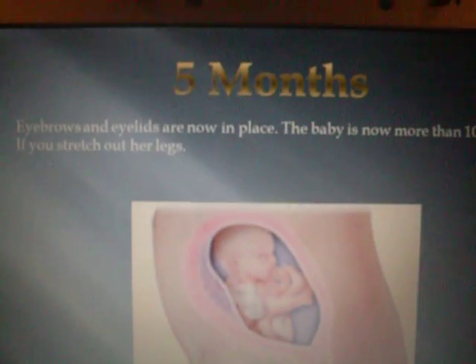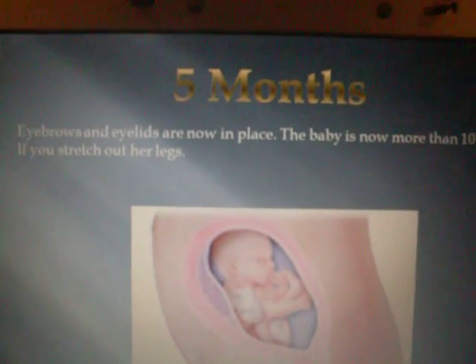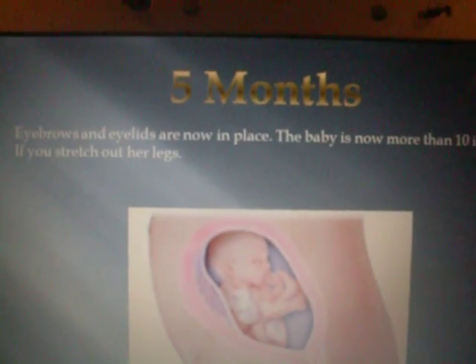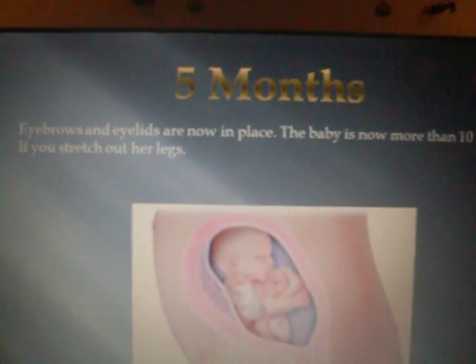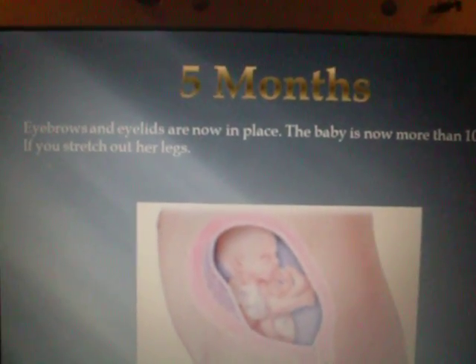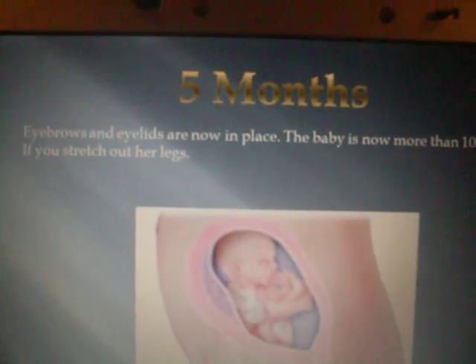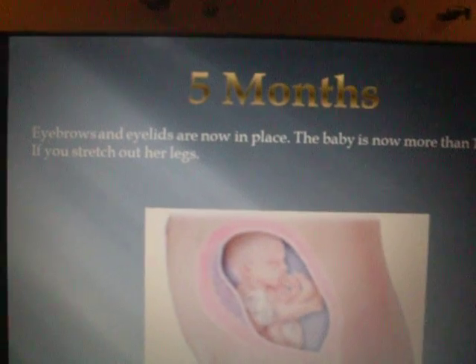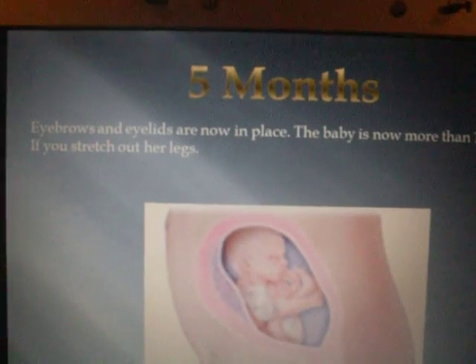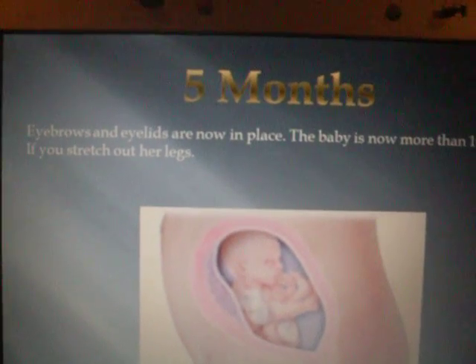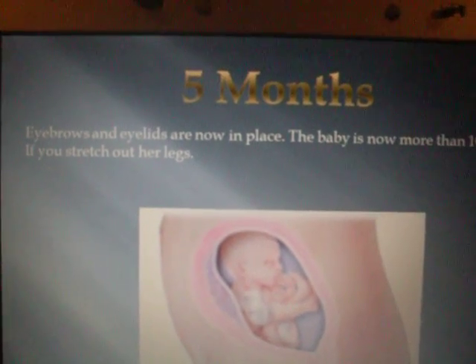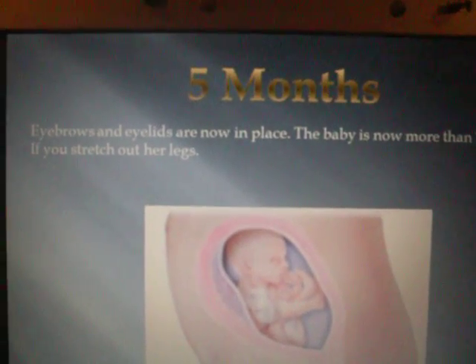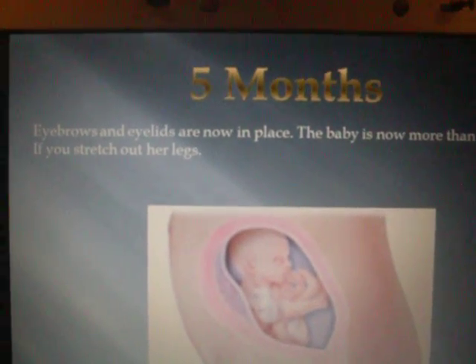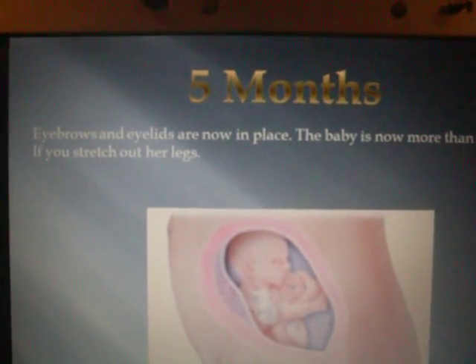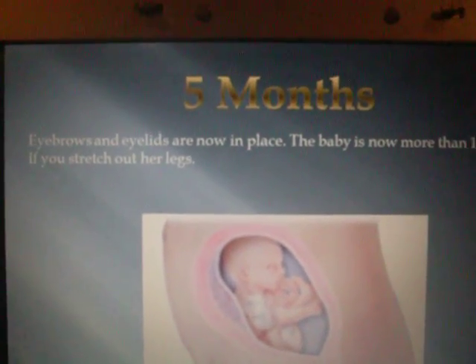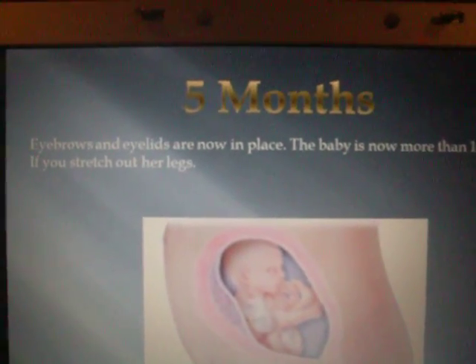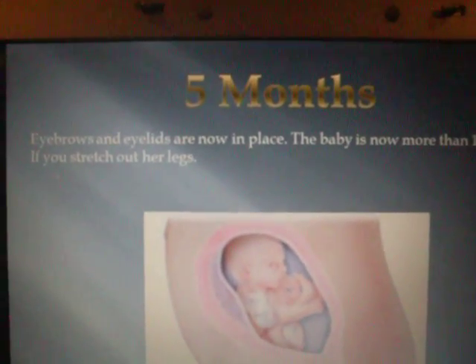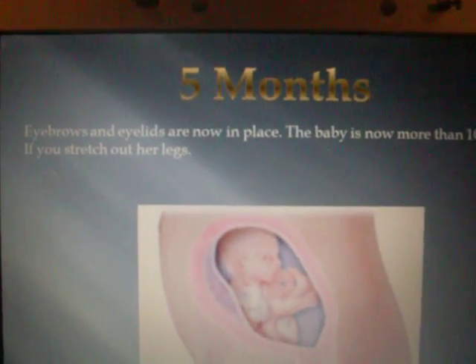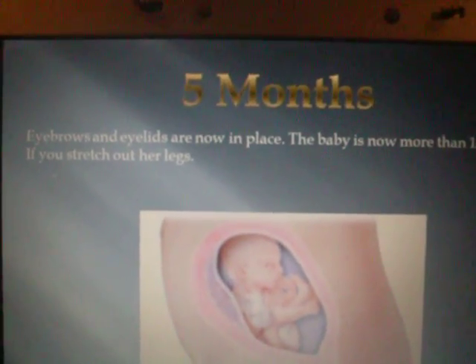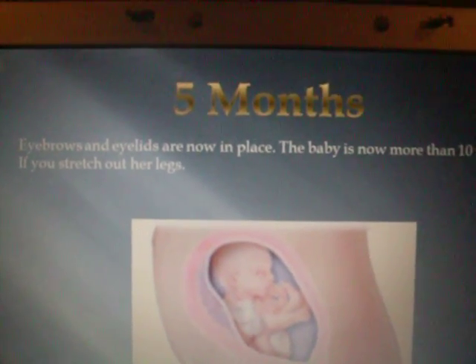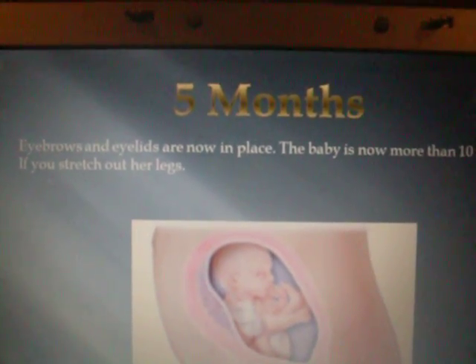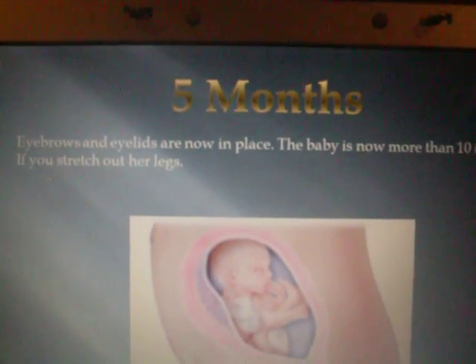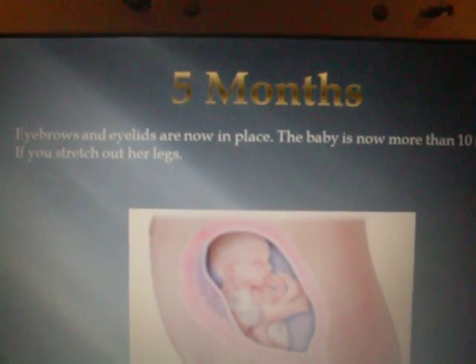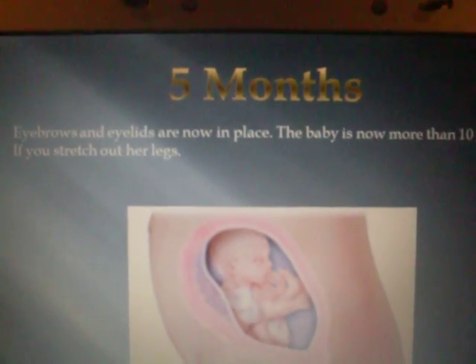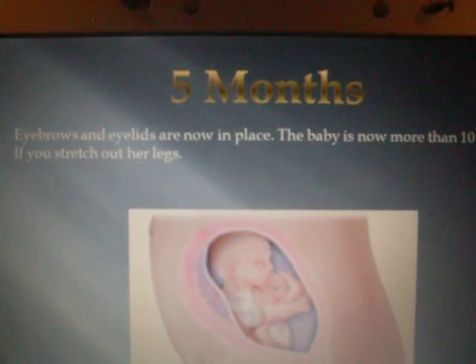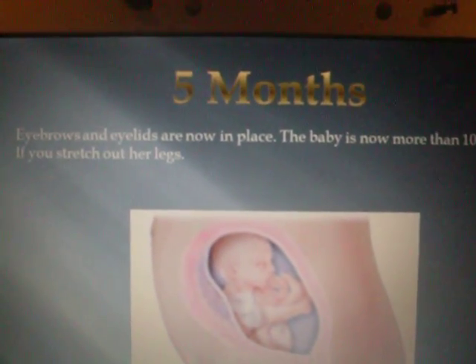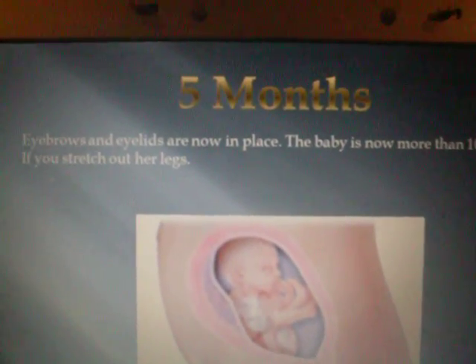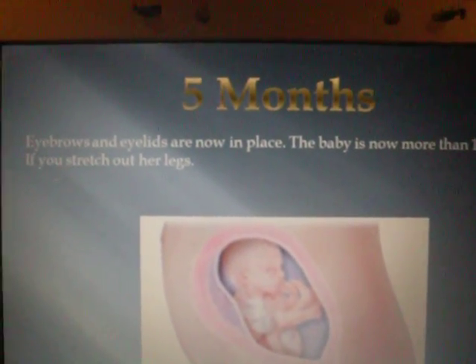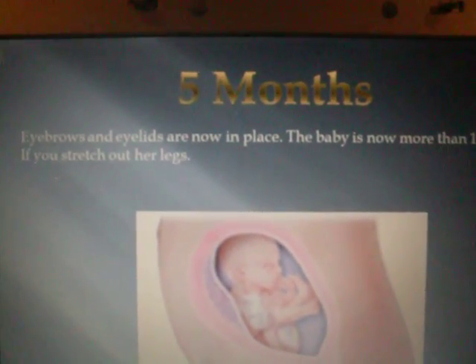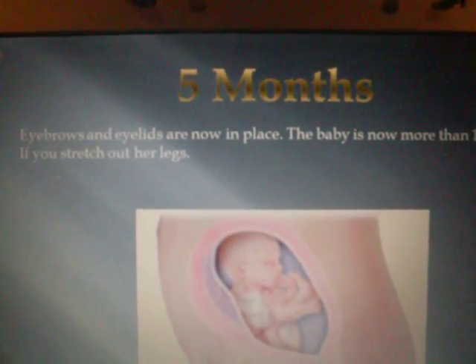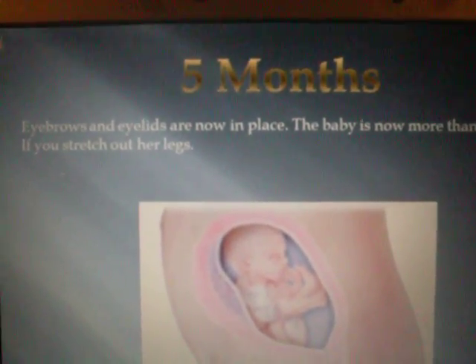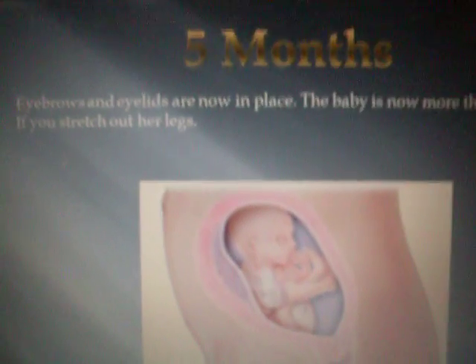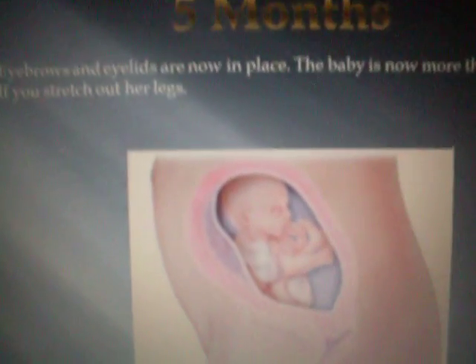5 months. Eyebrows and eyelids are now in place. The baby is more than 10 inches long, if you stretch out her legs.